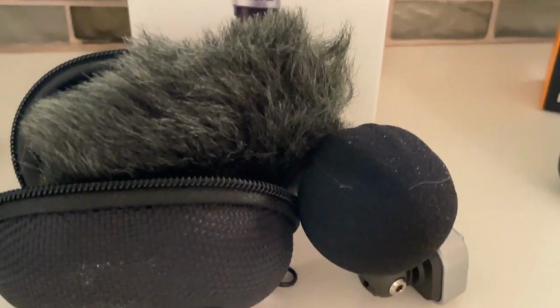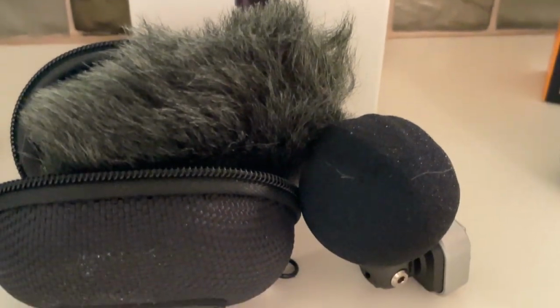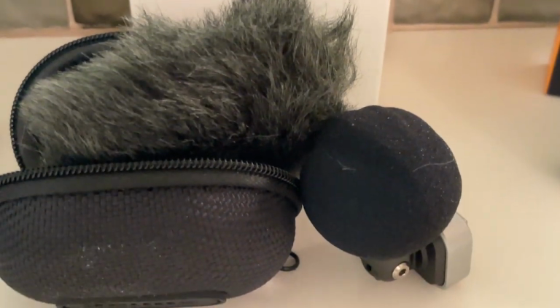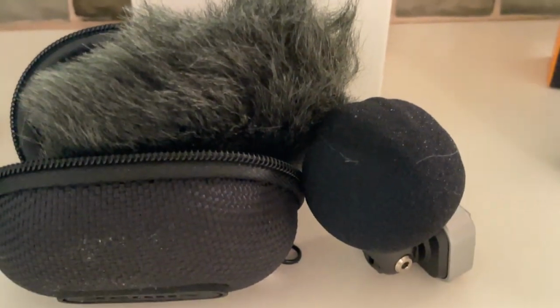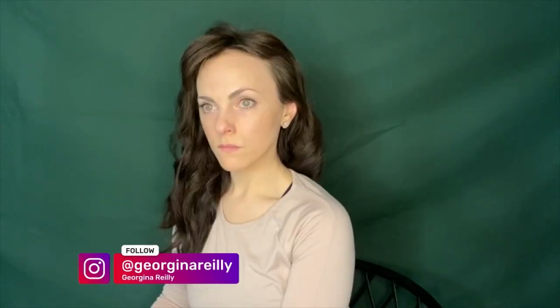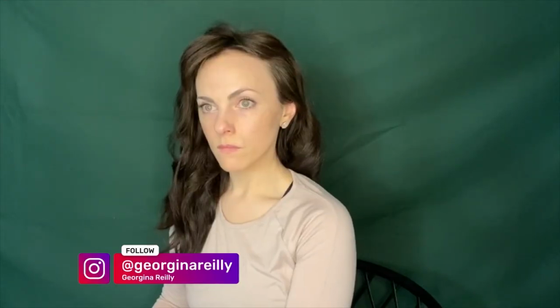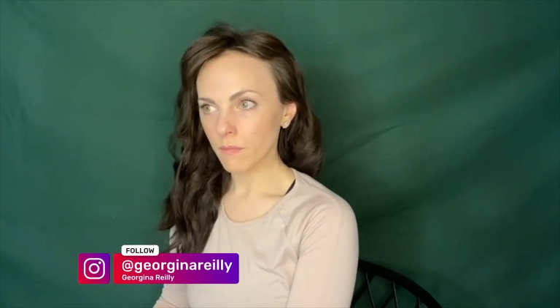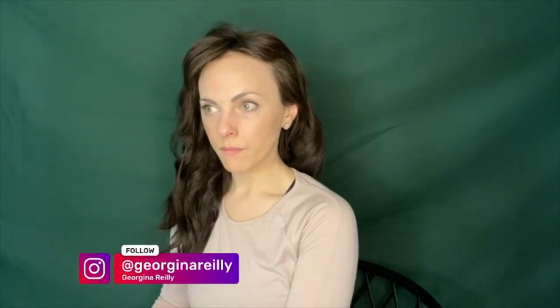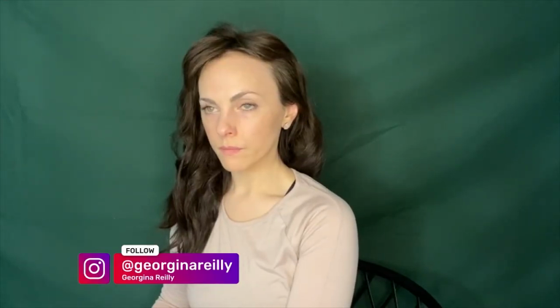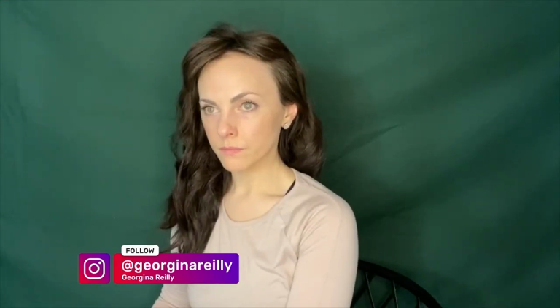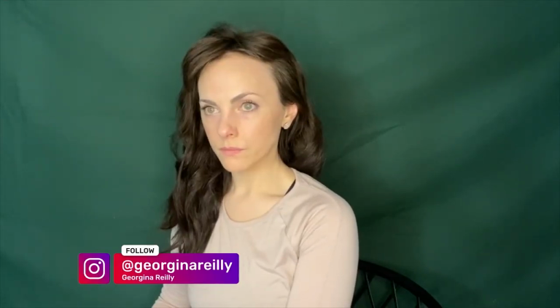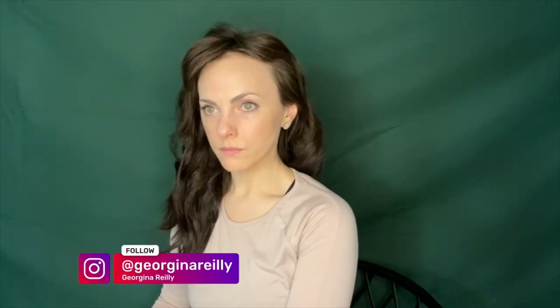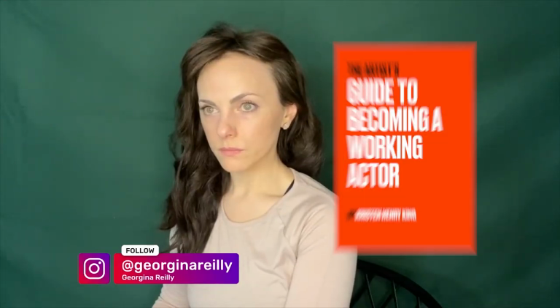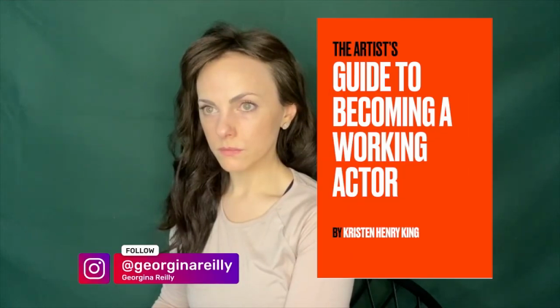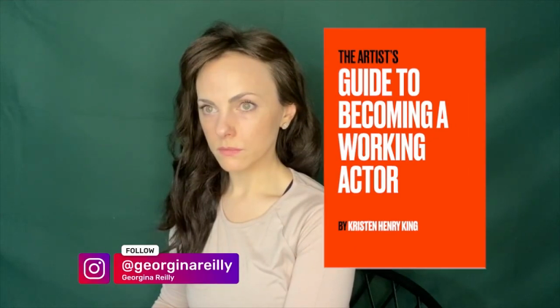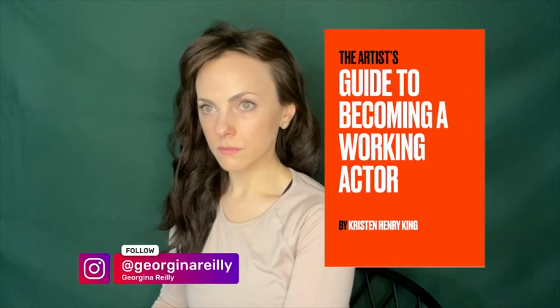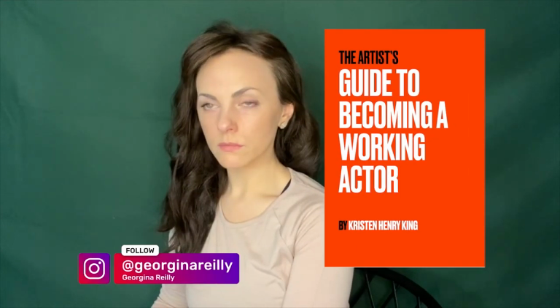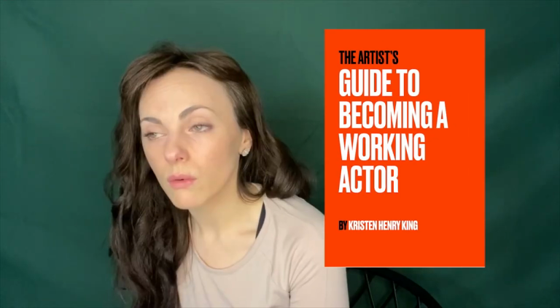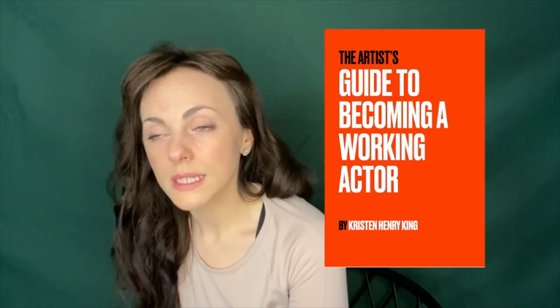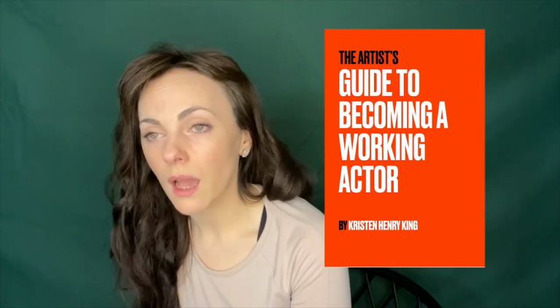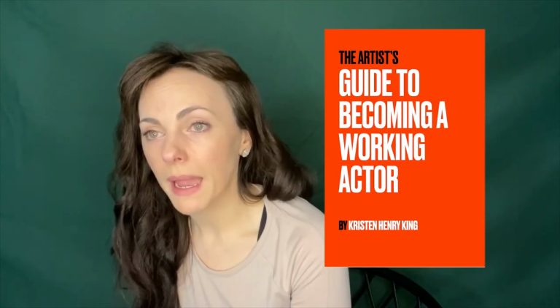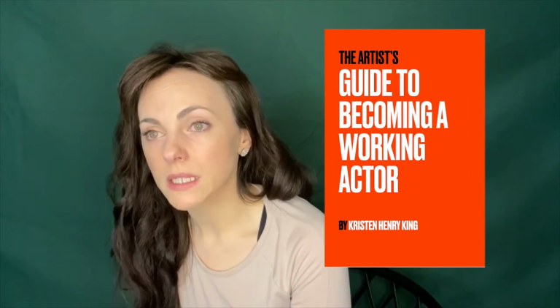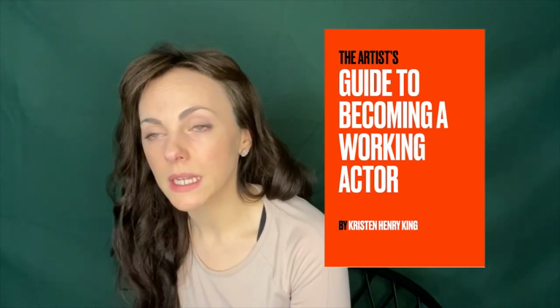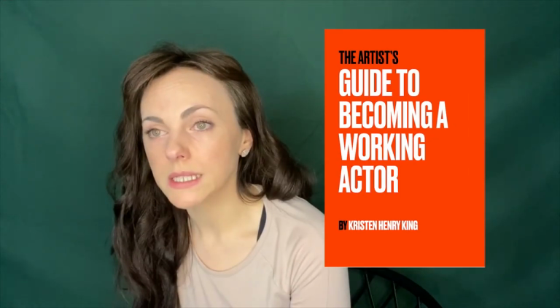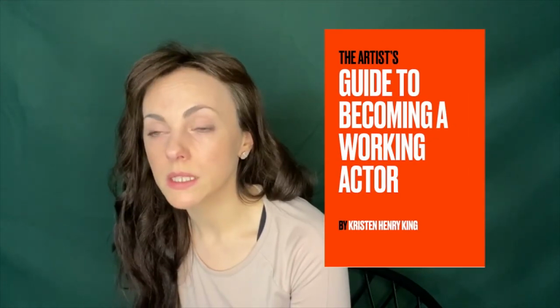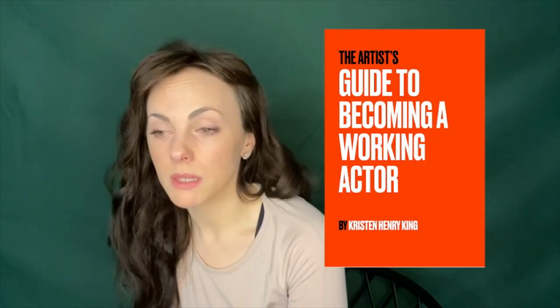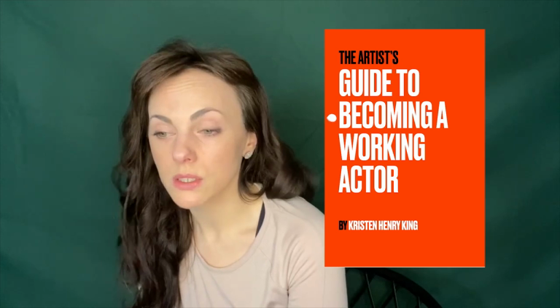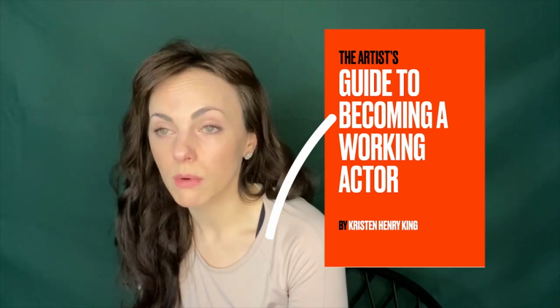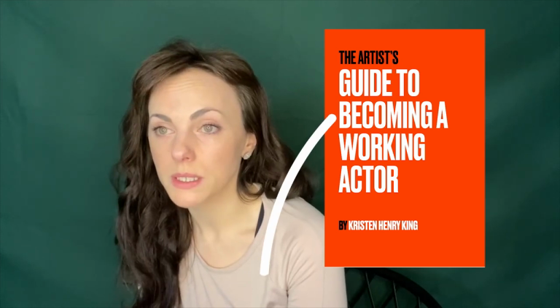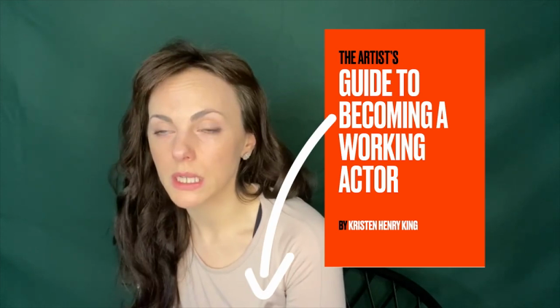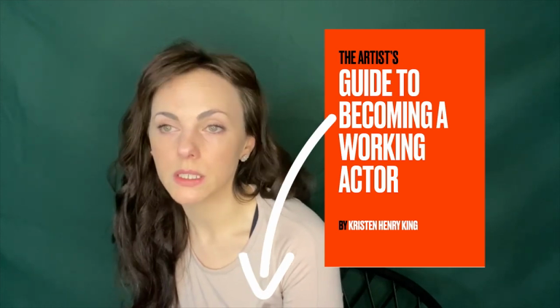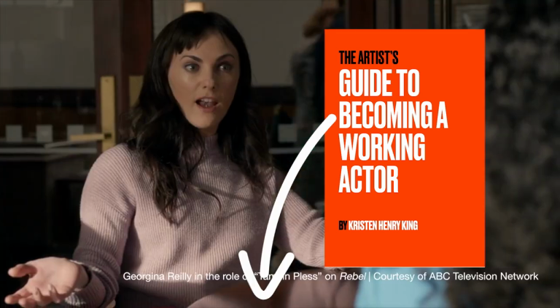And if you're wondering how to be a working actor, you can download and read my free ebook in the description below.